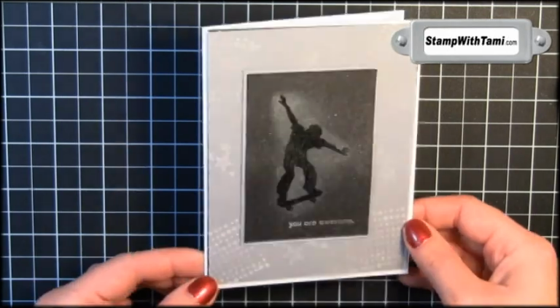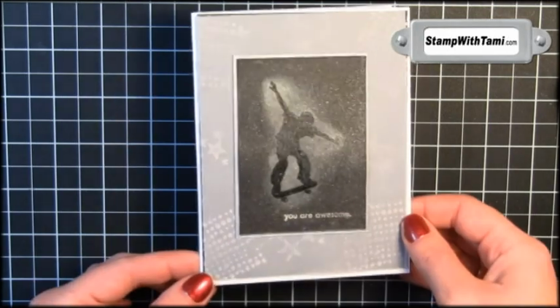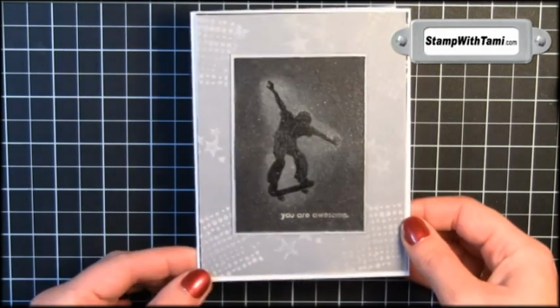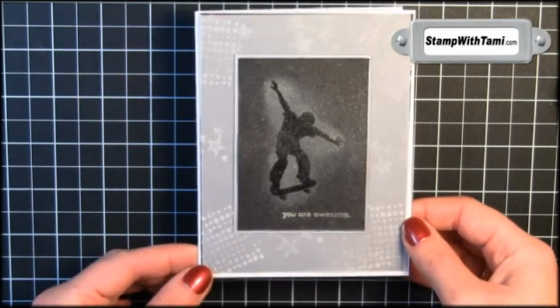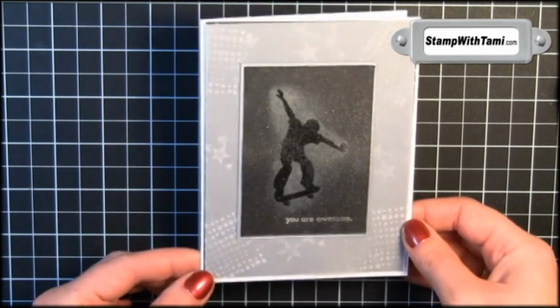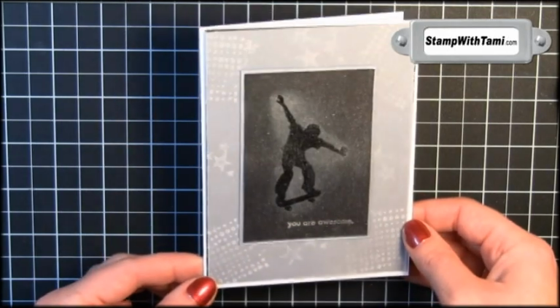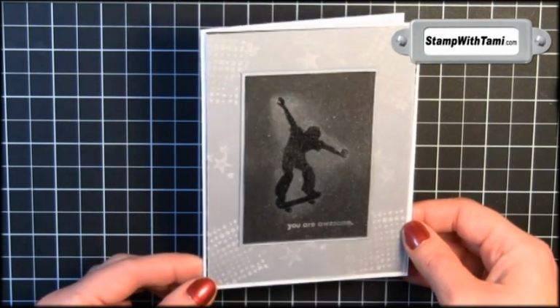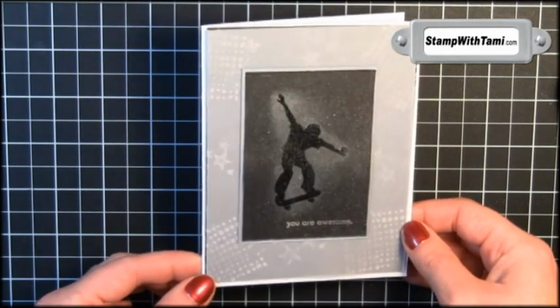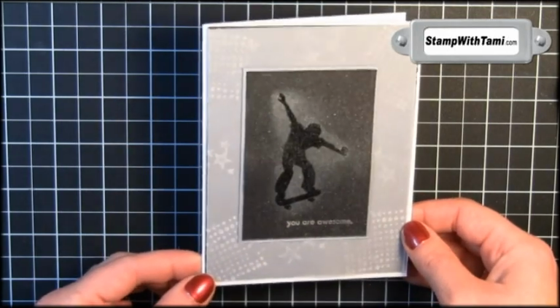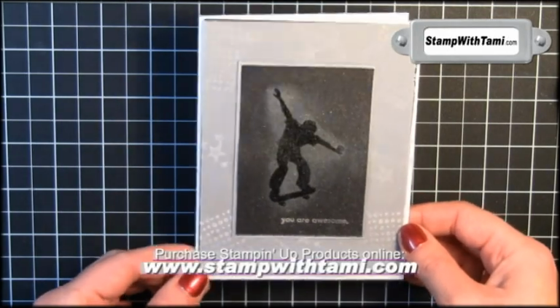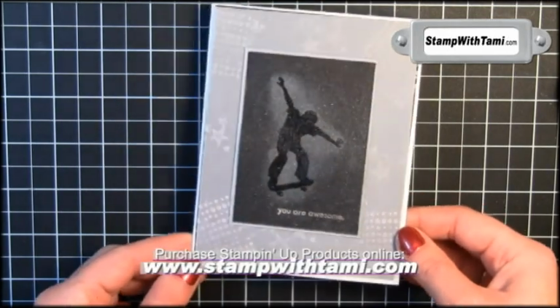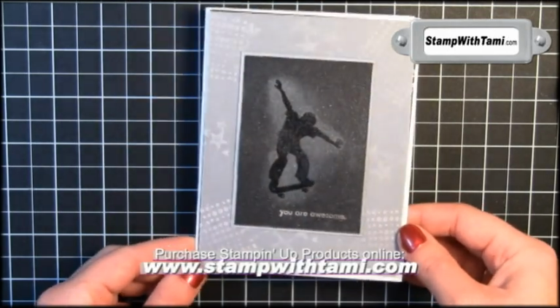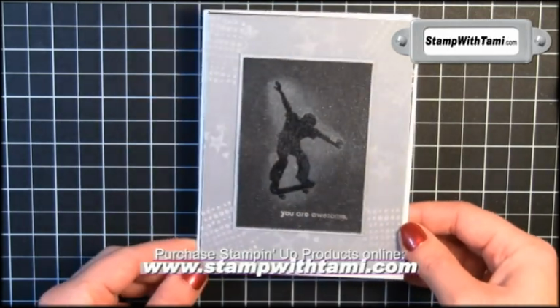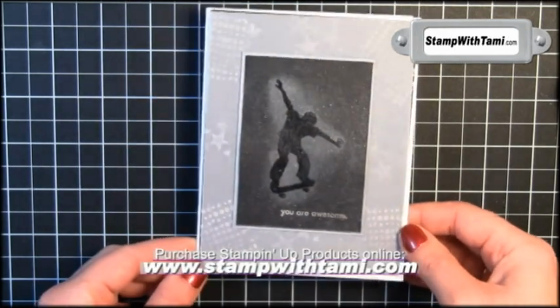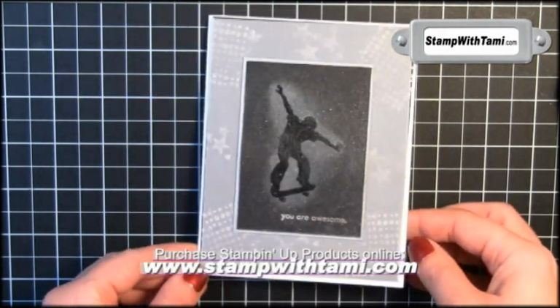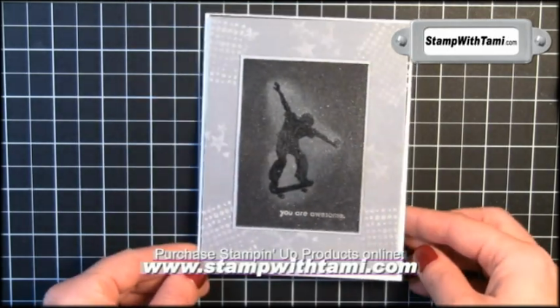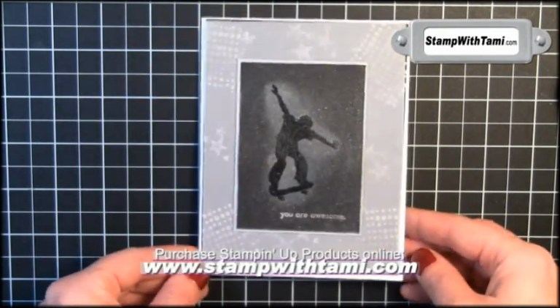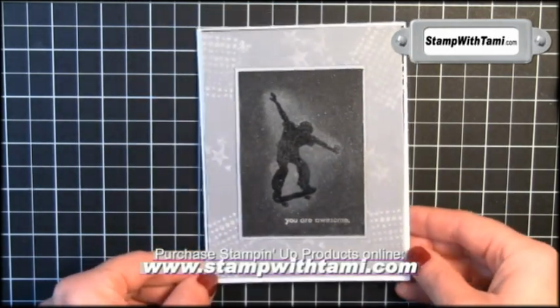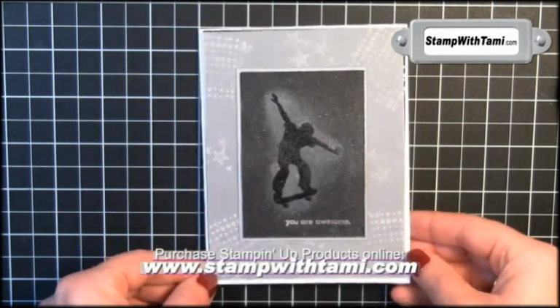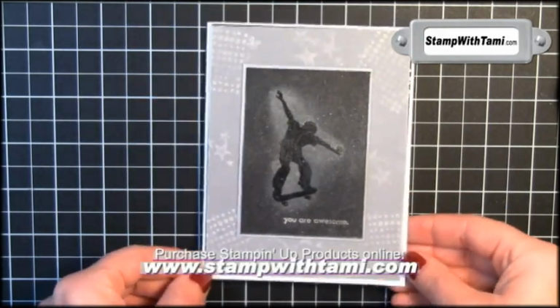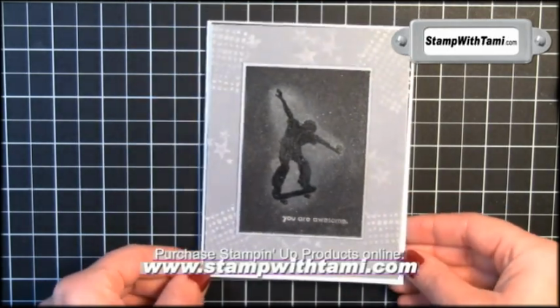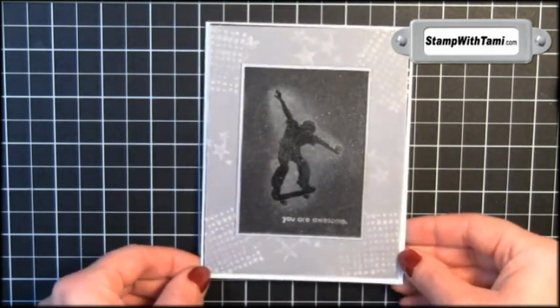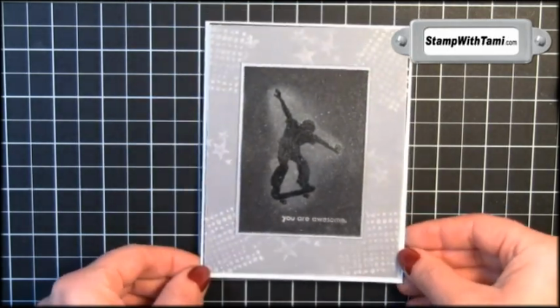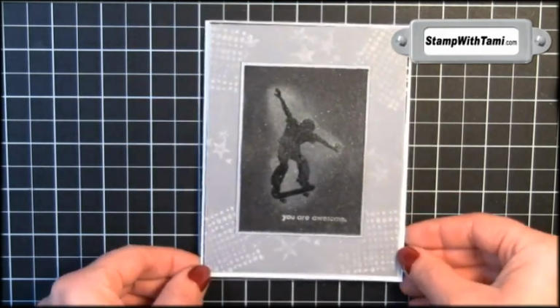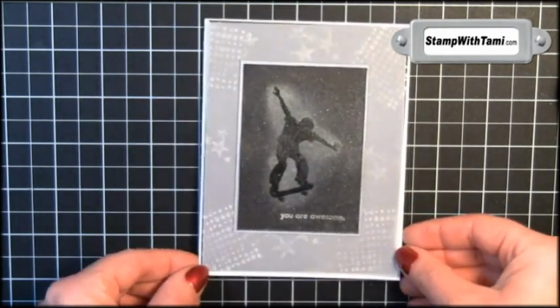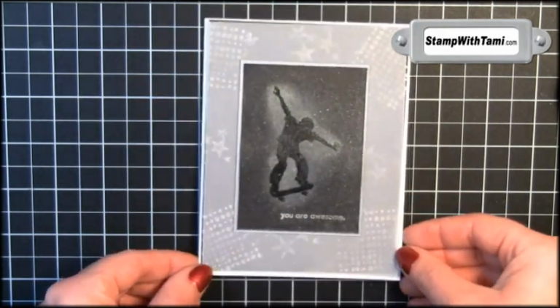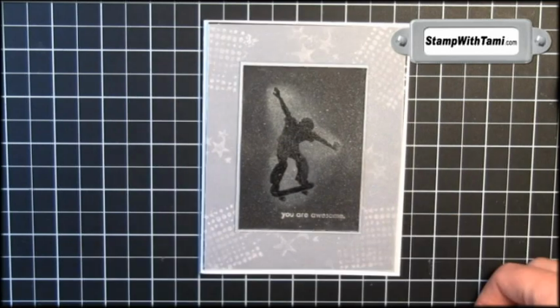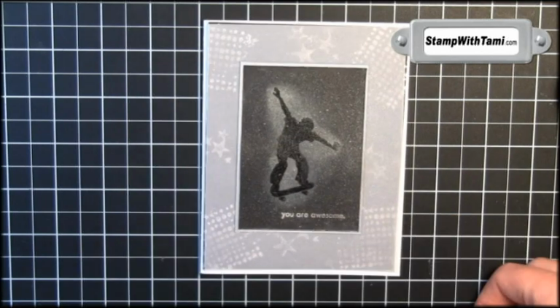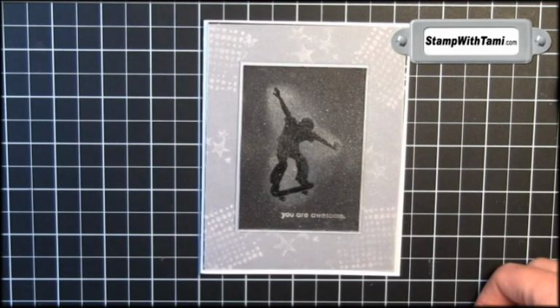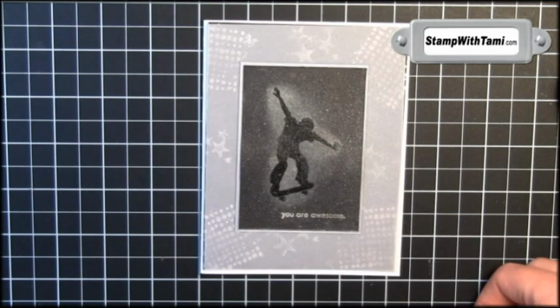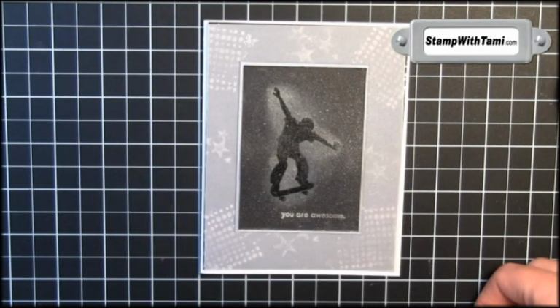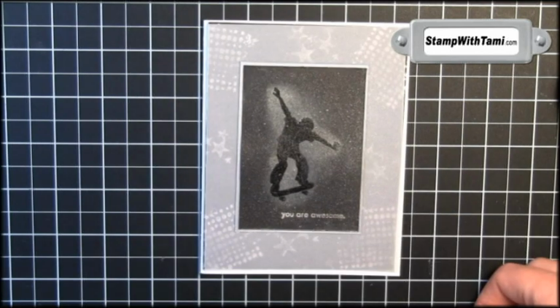I hope you enjoyed the Cosmic Dust Silhouette. Be sure to check out my blog for tons more tutorials. Thanks for joining me today.